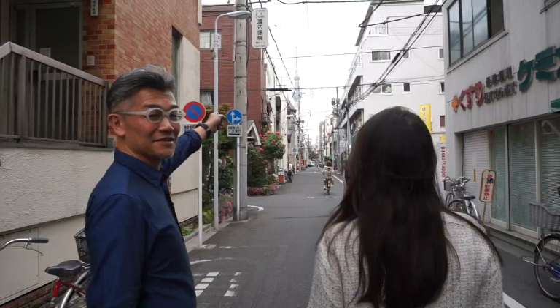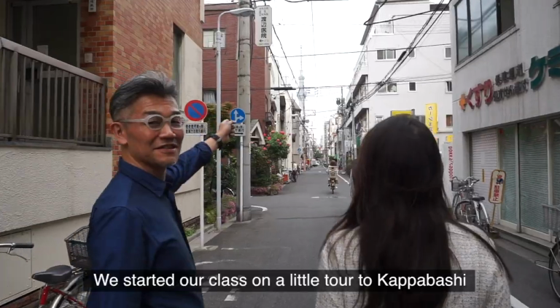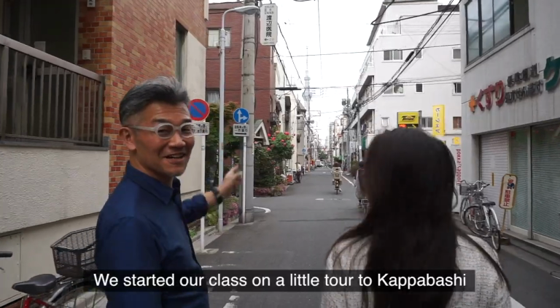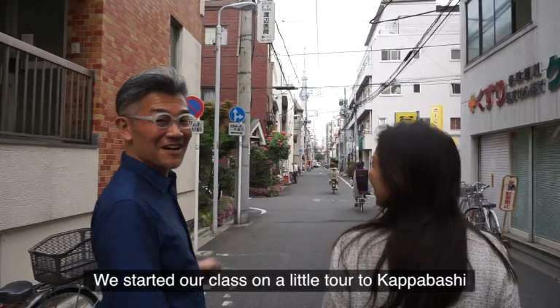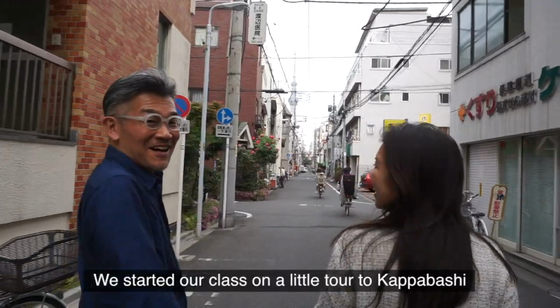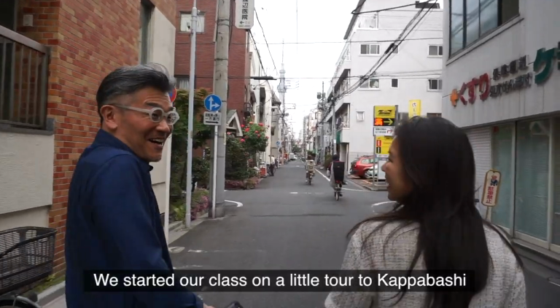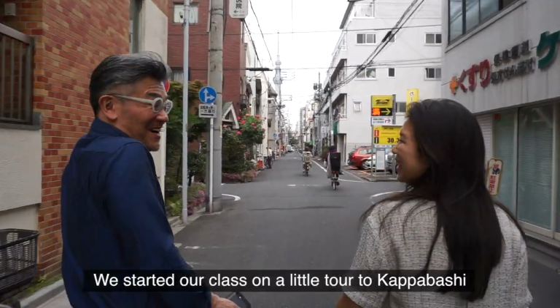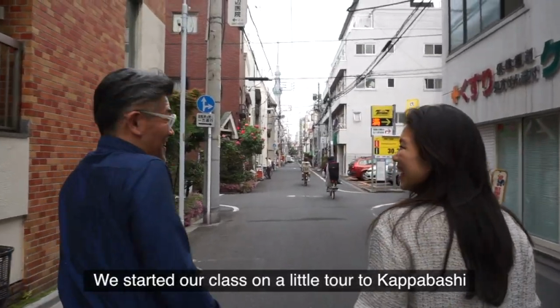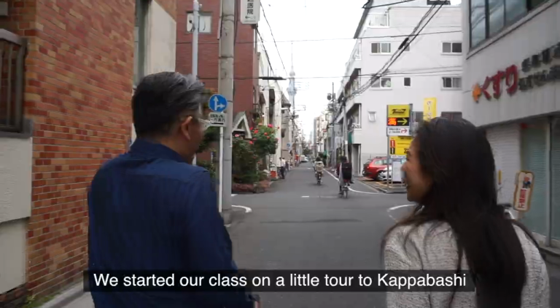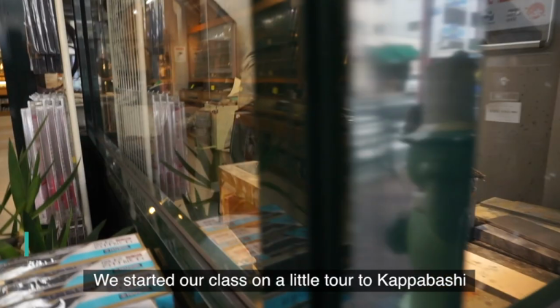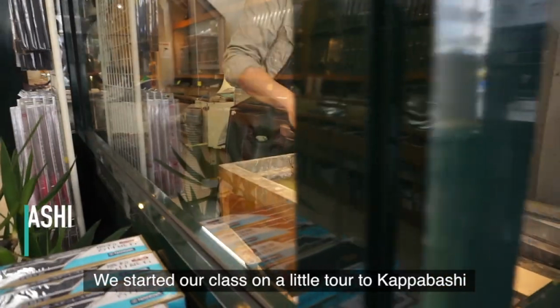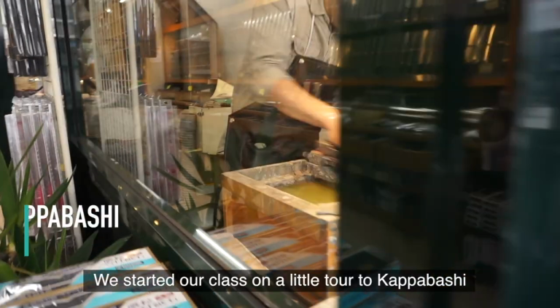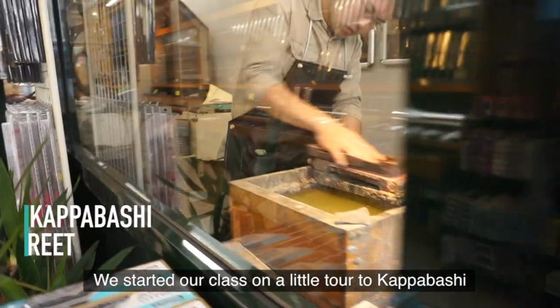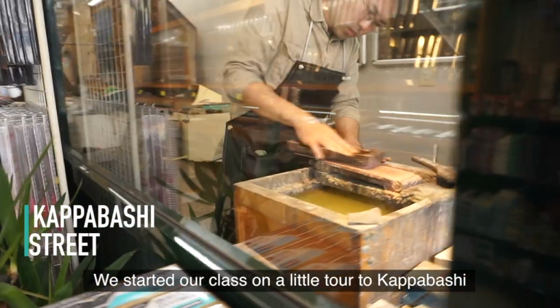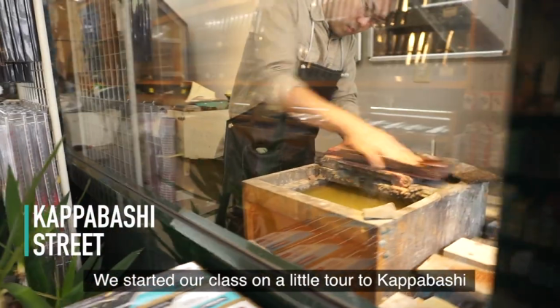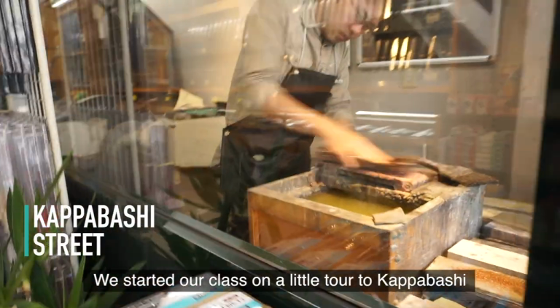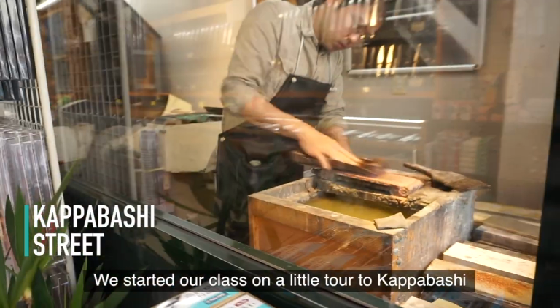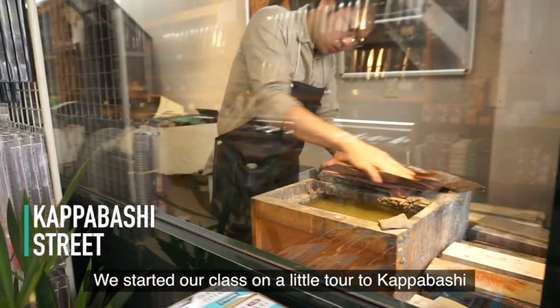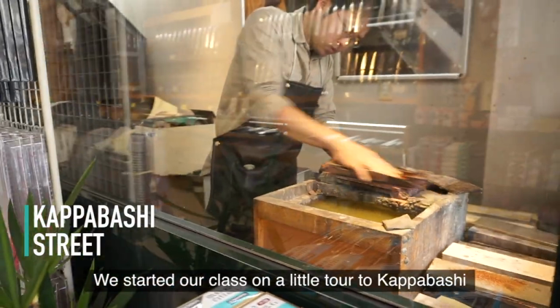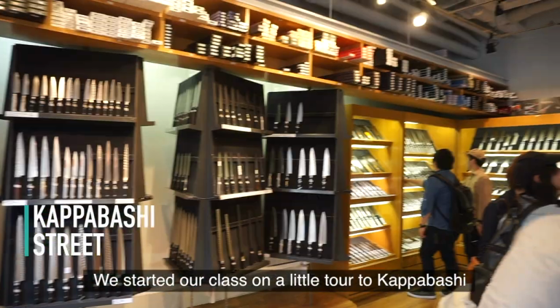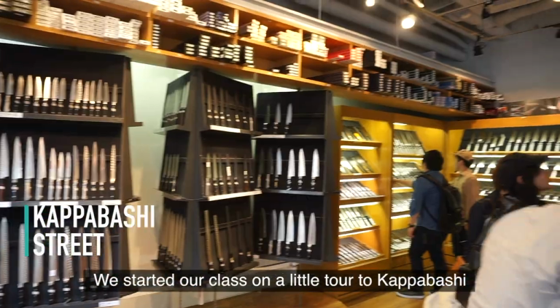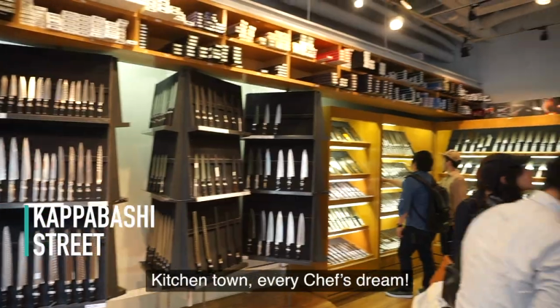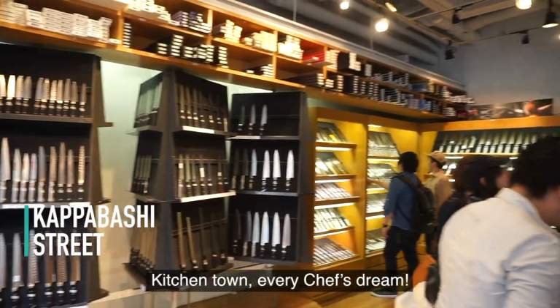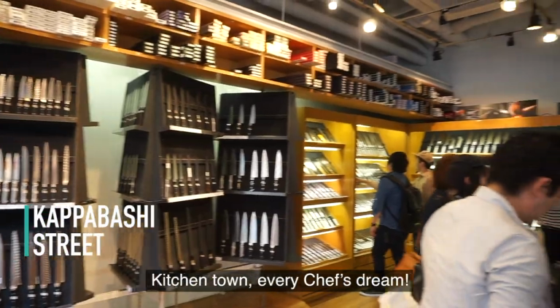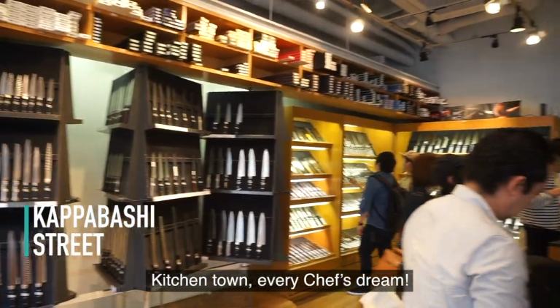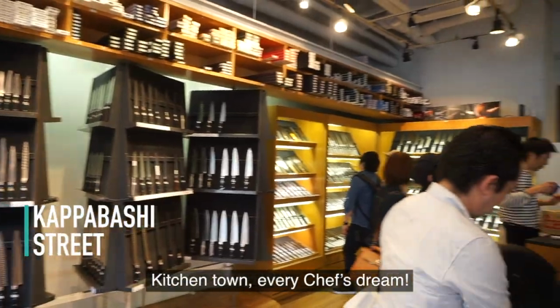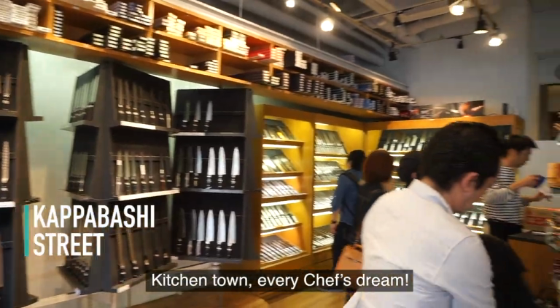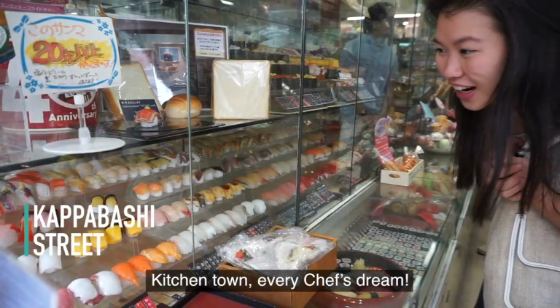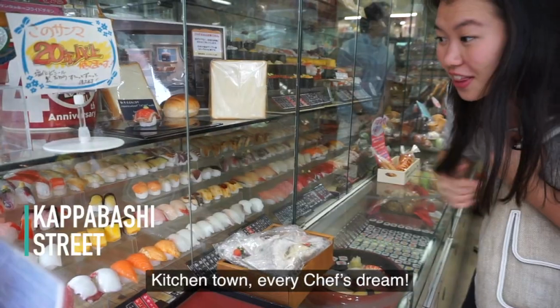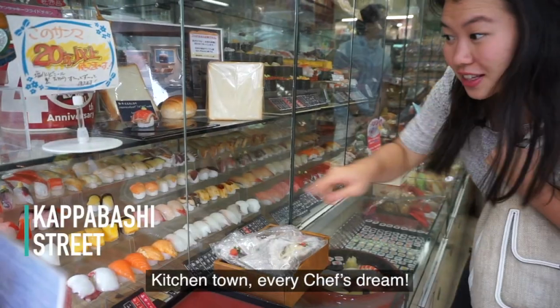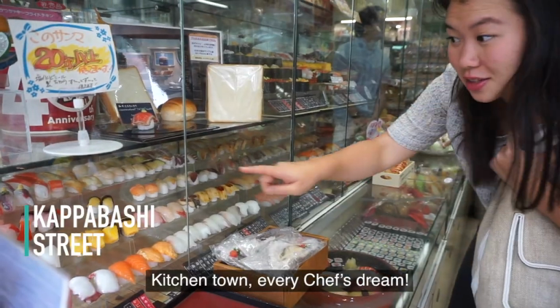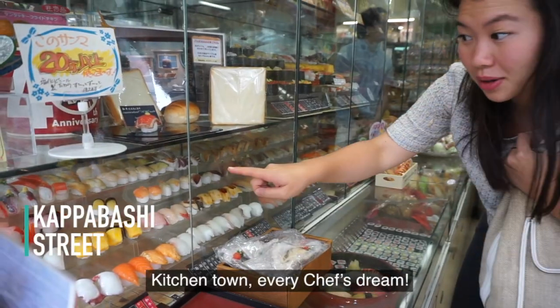We started our class with a little tour of Kappabashi kitchen town — every chef's dream.